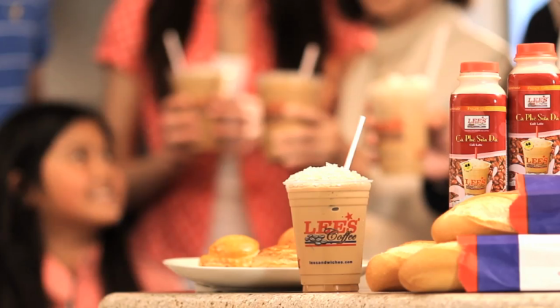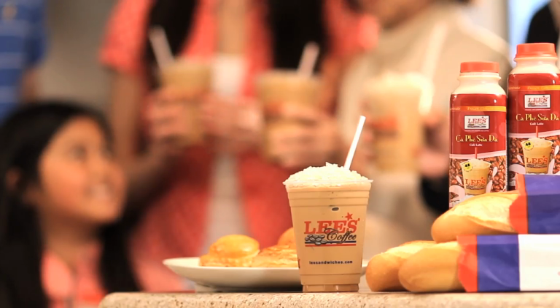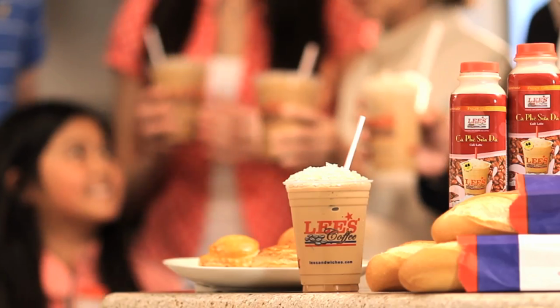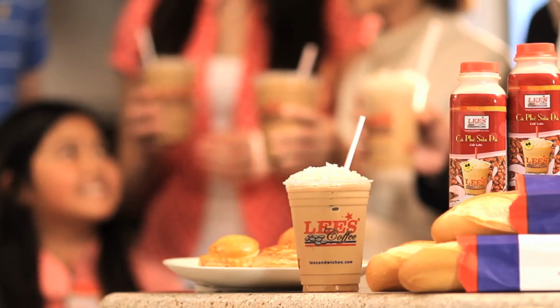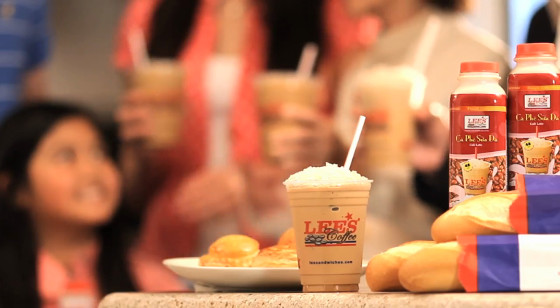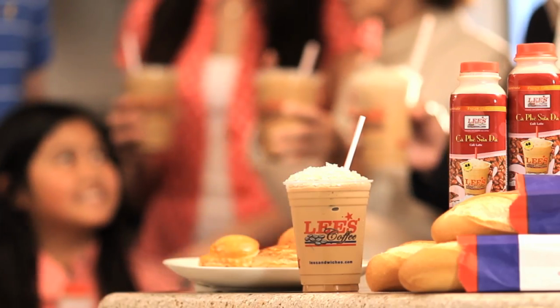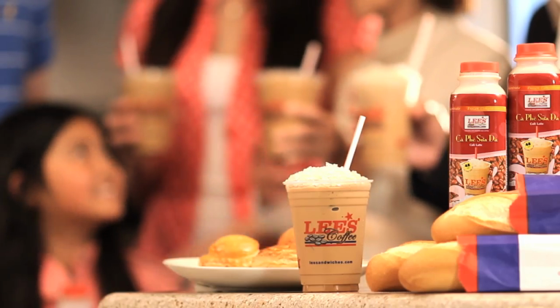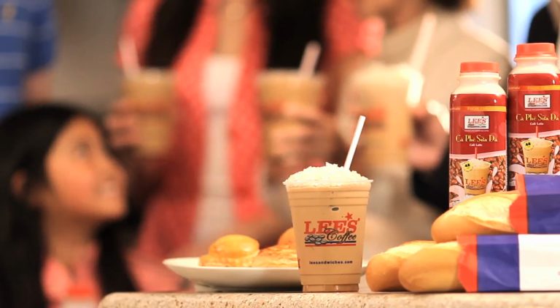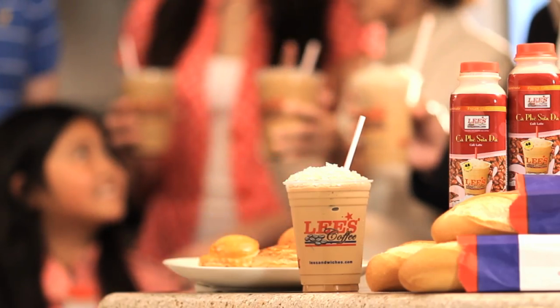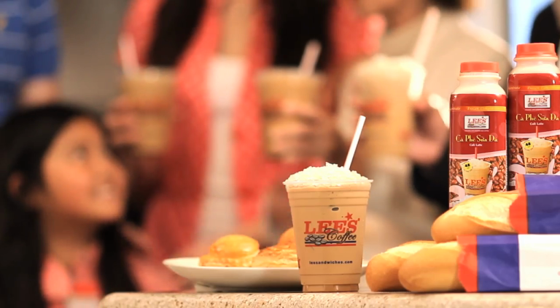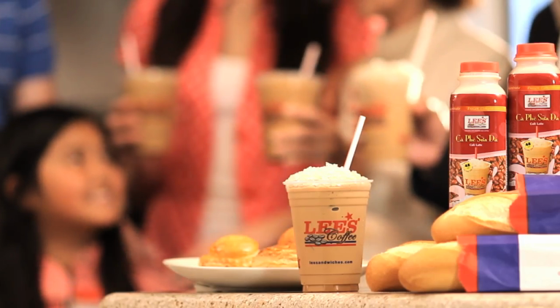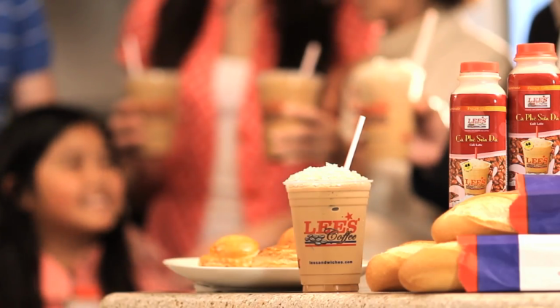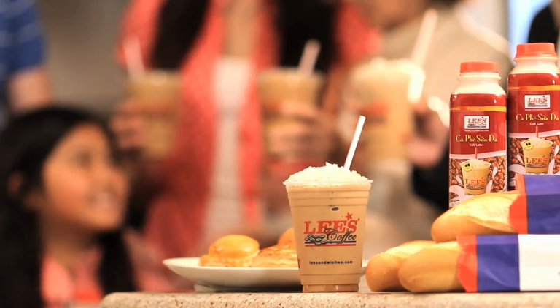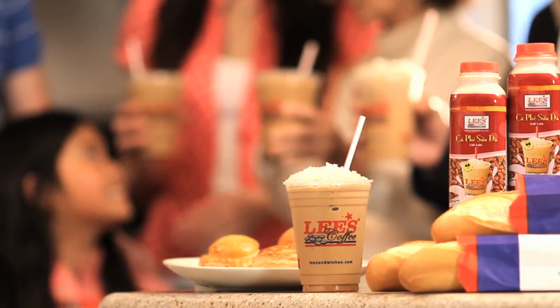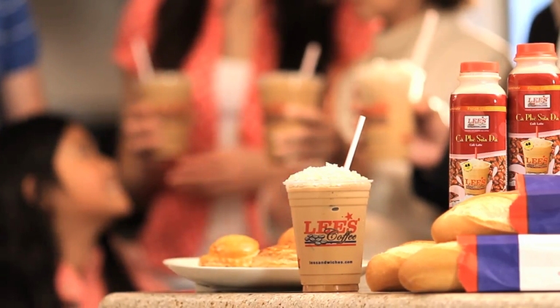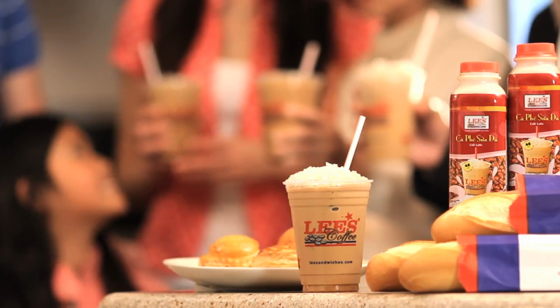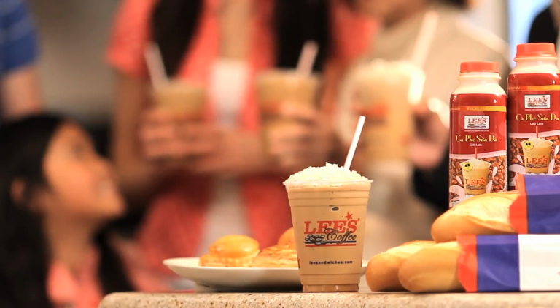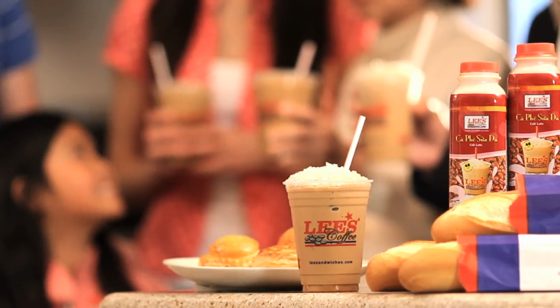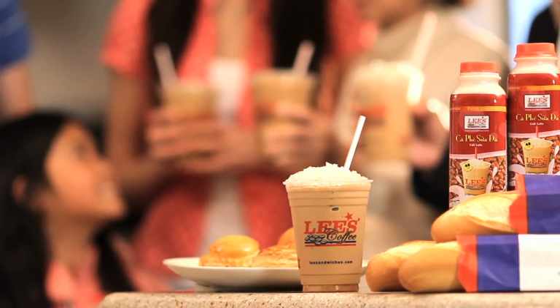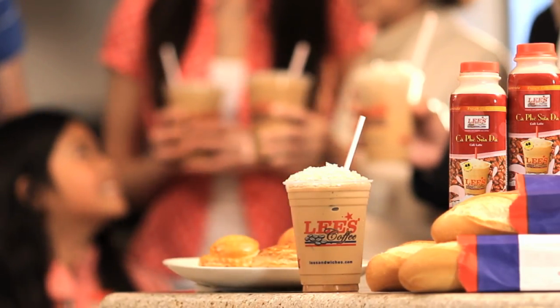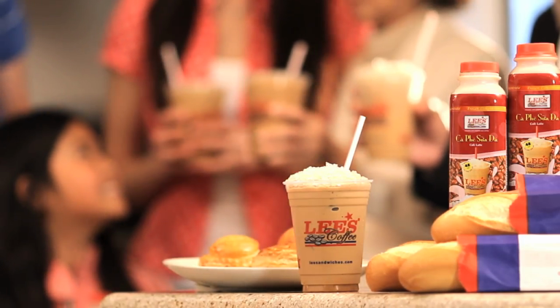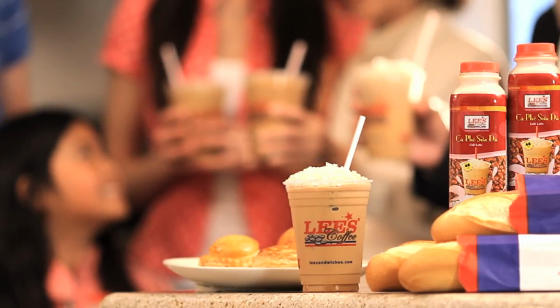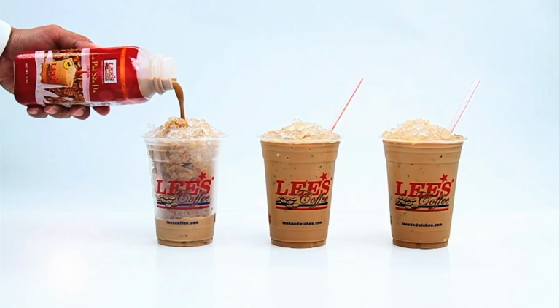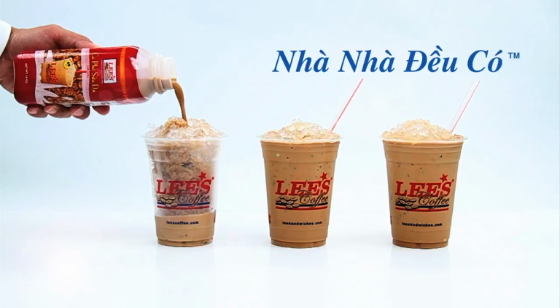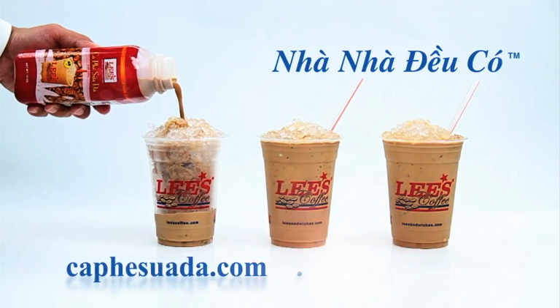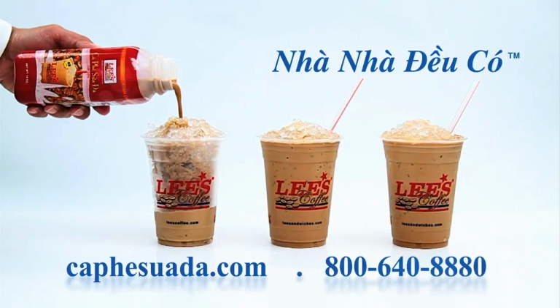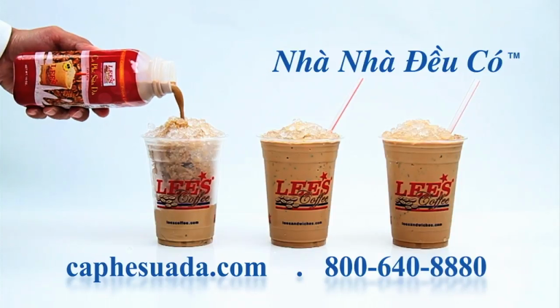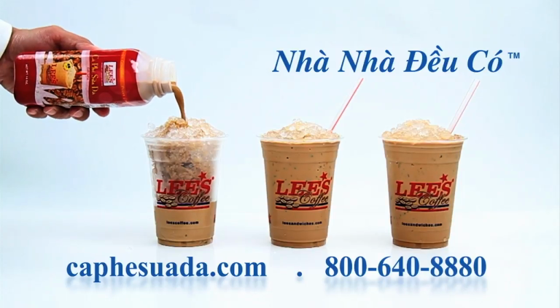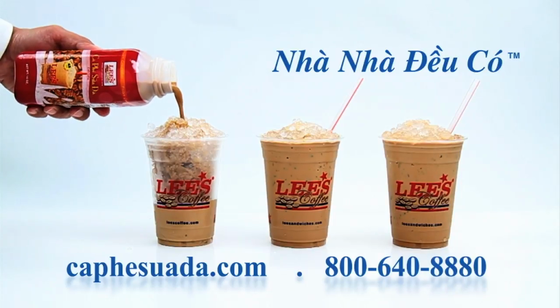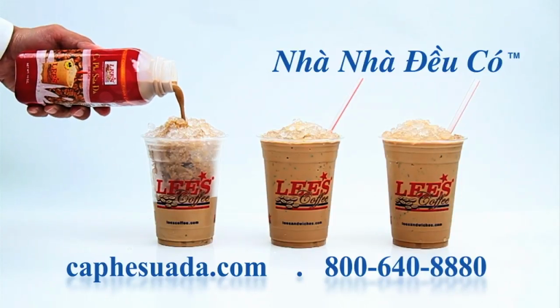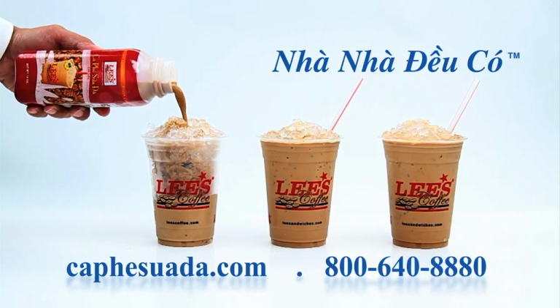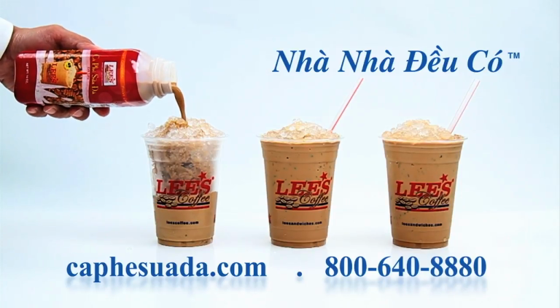So bring home Lee's iced coffee today, and you'll be glad you did. Lee's coffee.